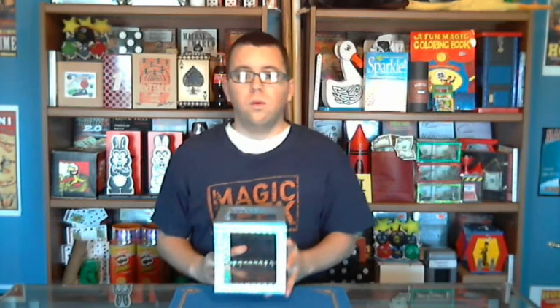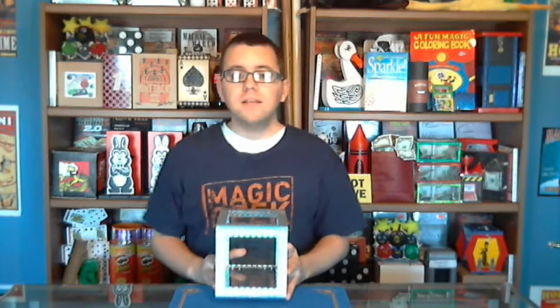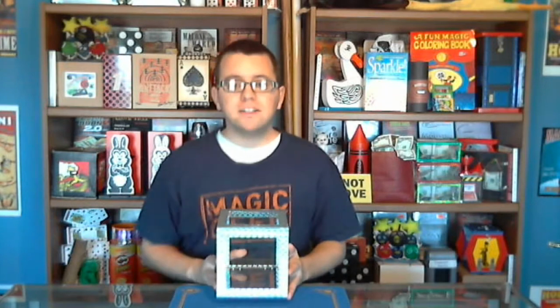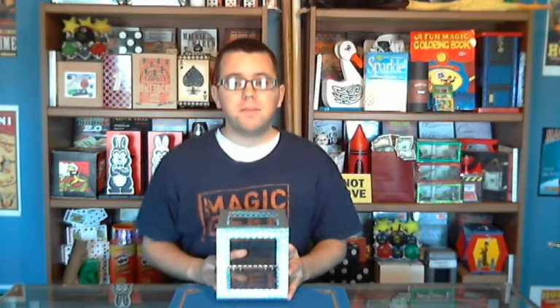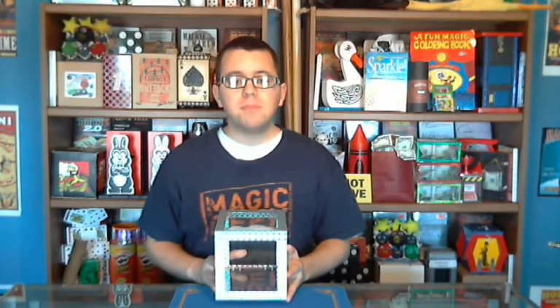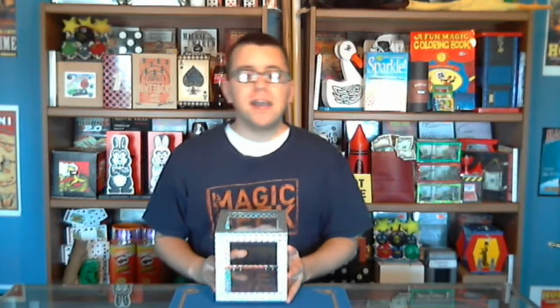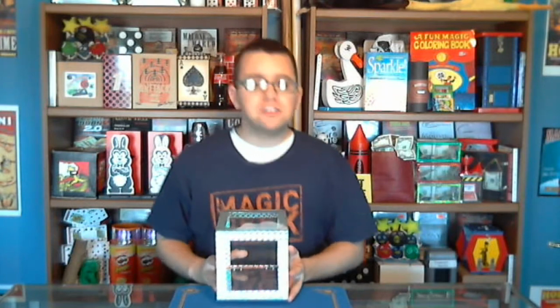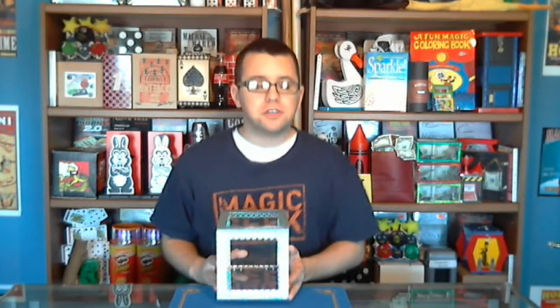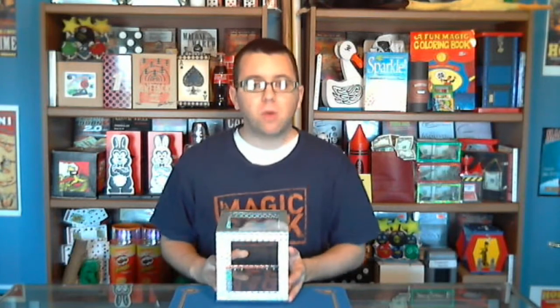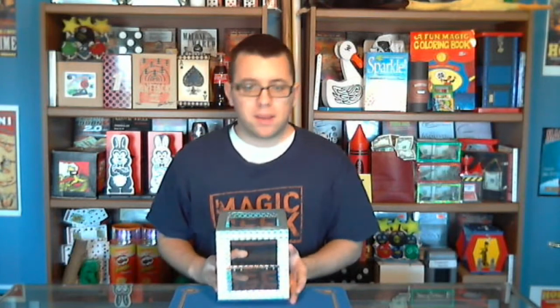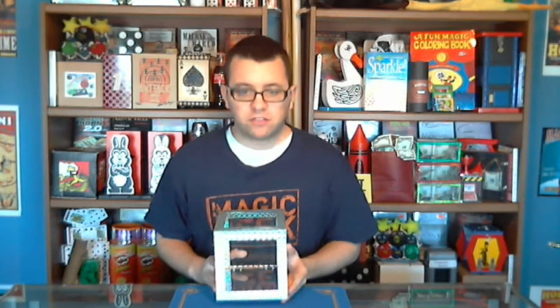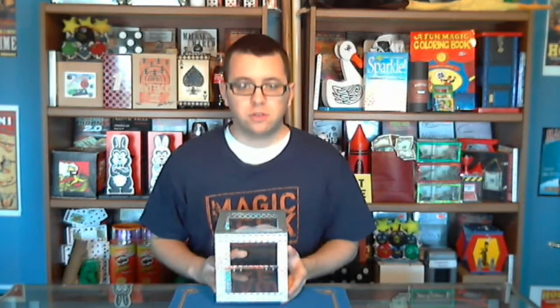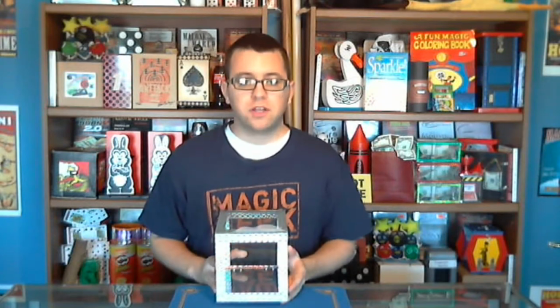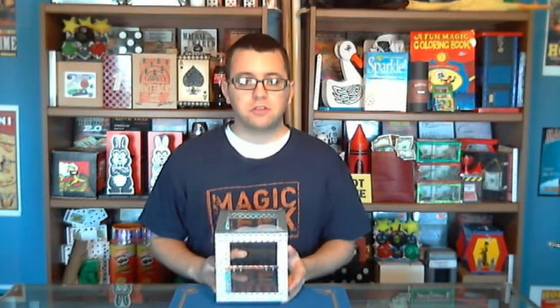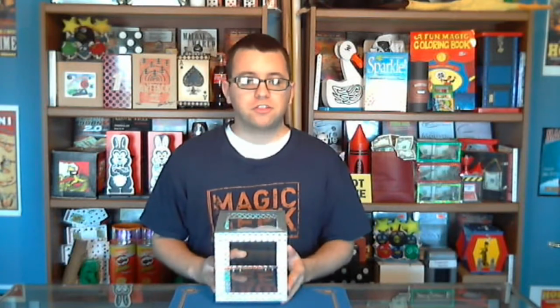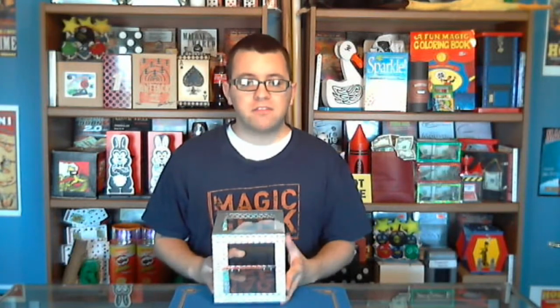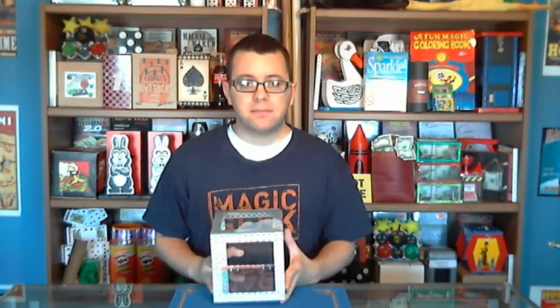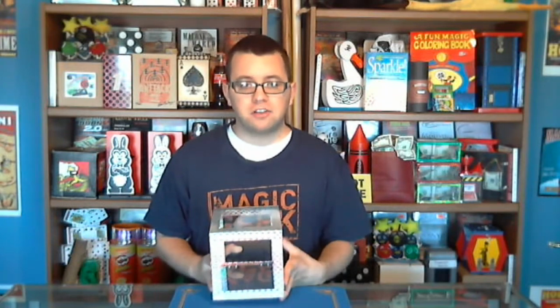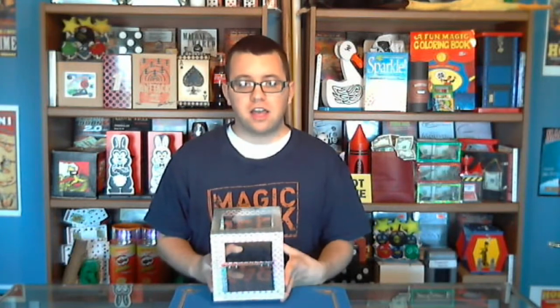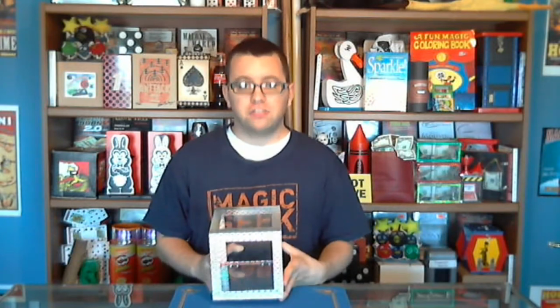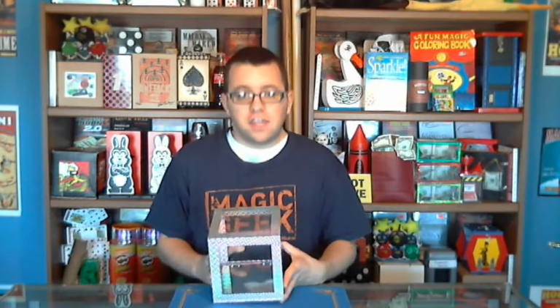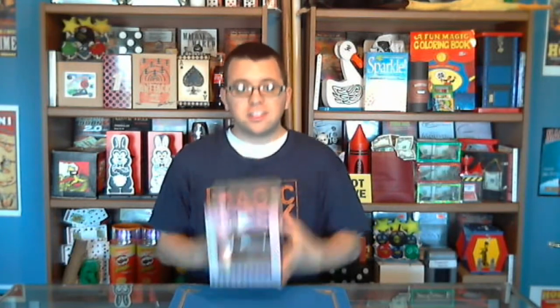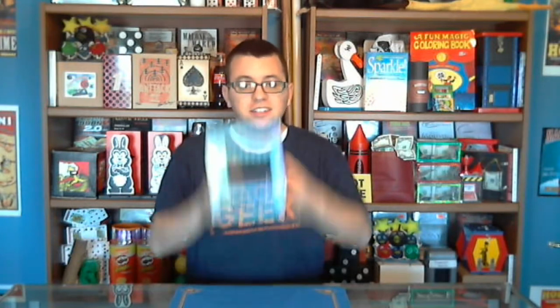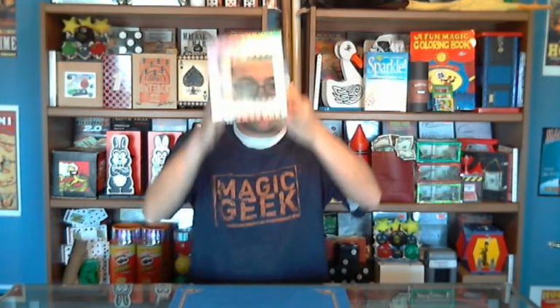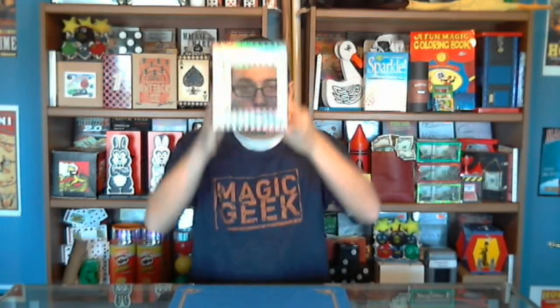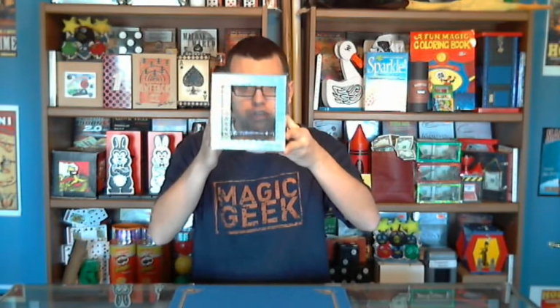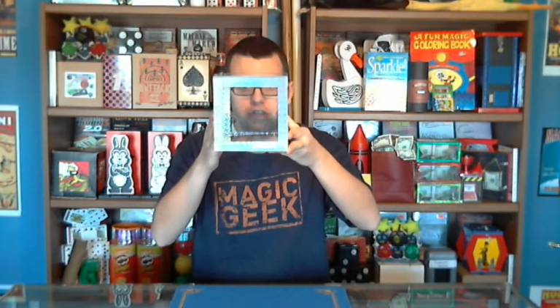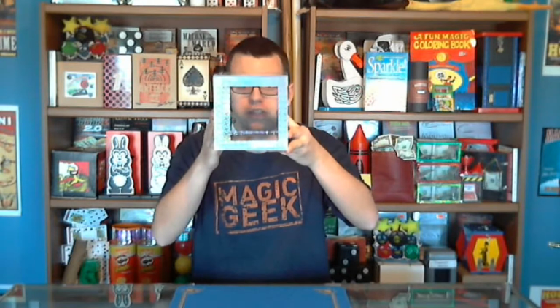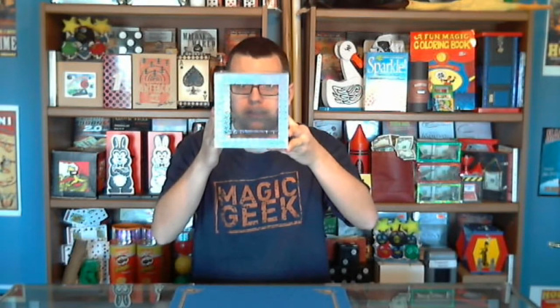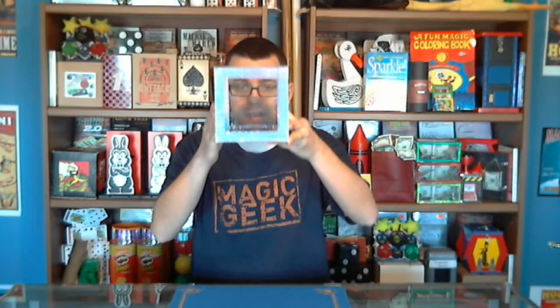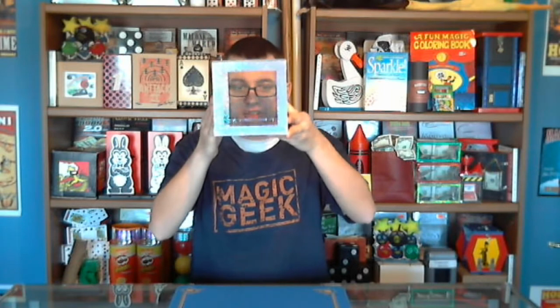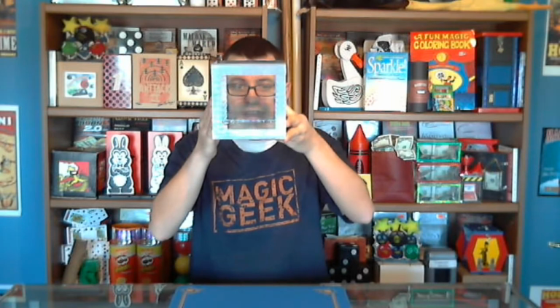Welcome back to Bob's Magic Emporium, next video of the 365 Day Magic Challenge — the 6 inch crystal clear box today.